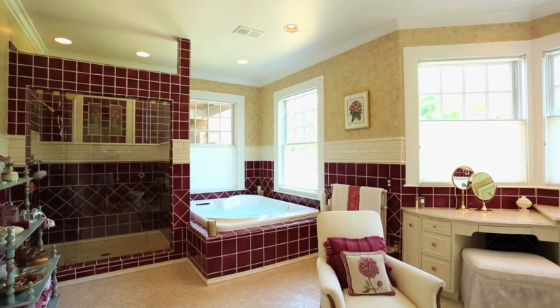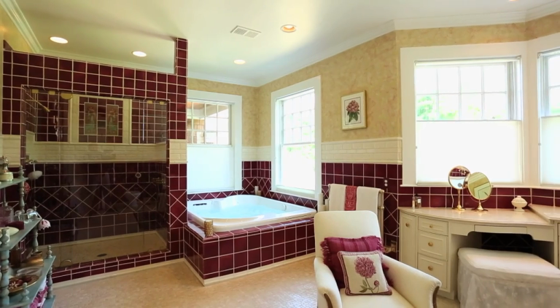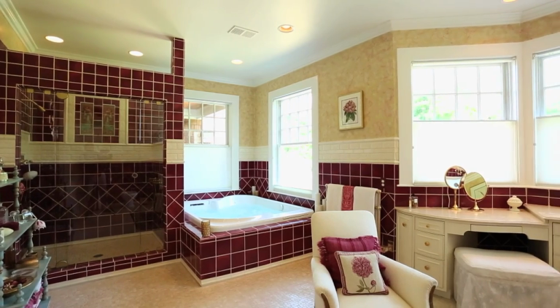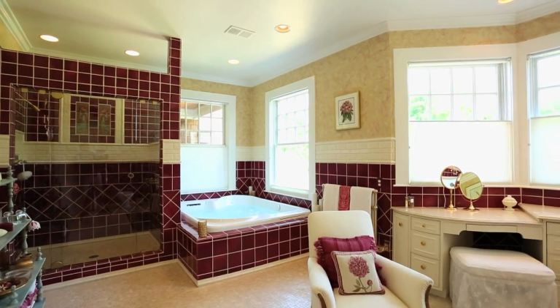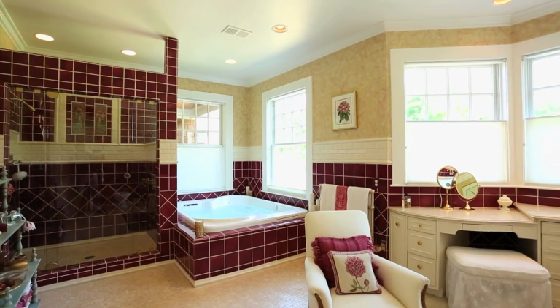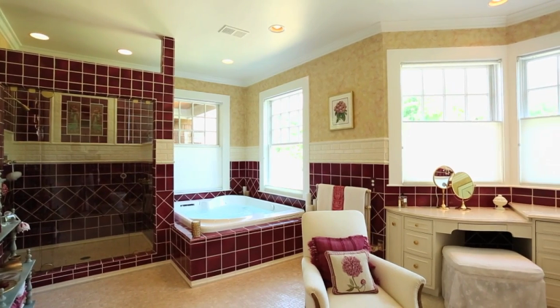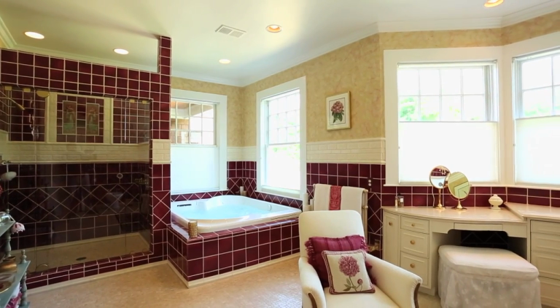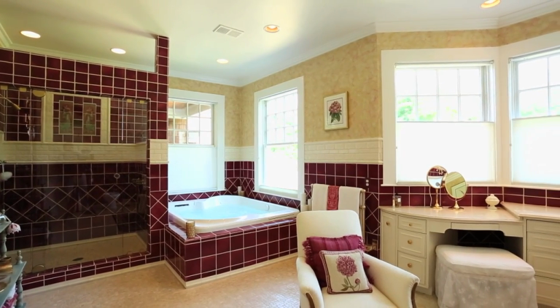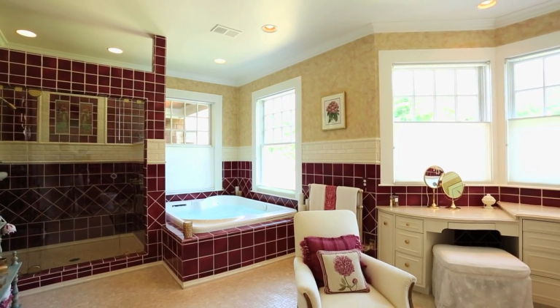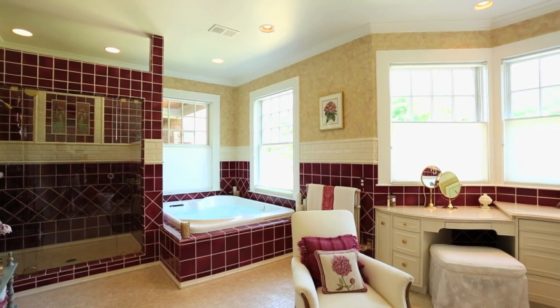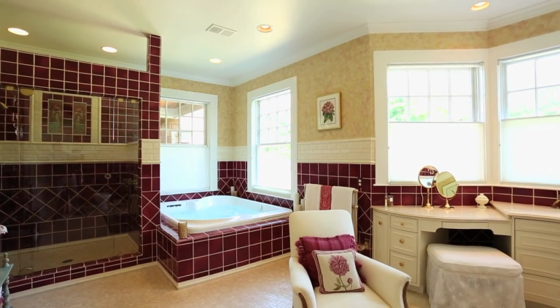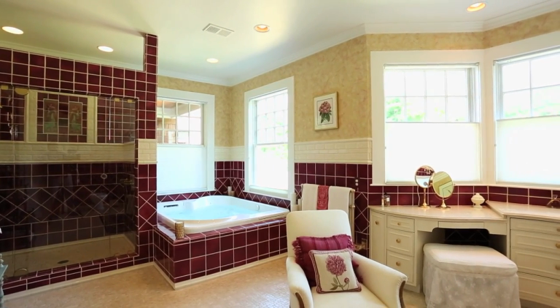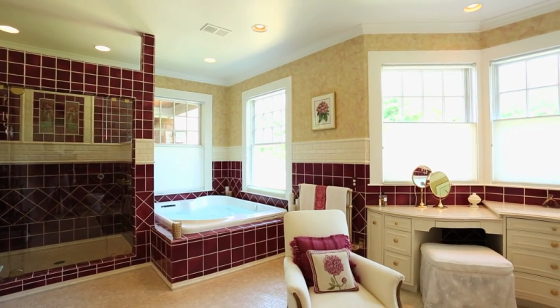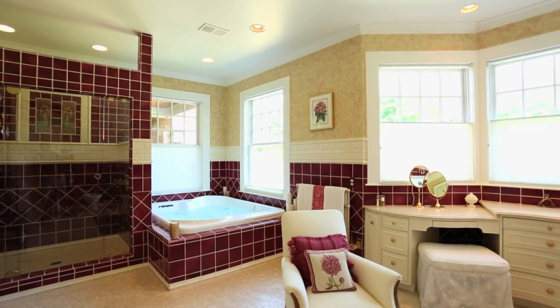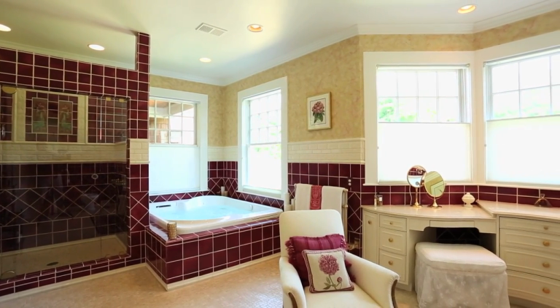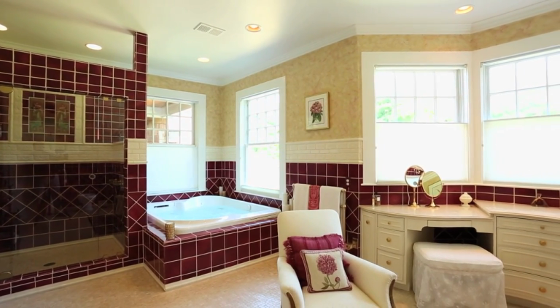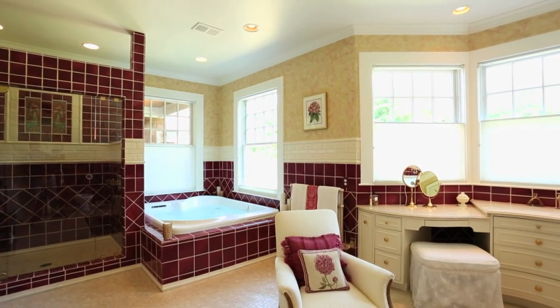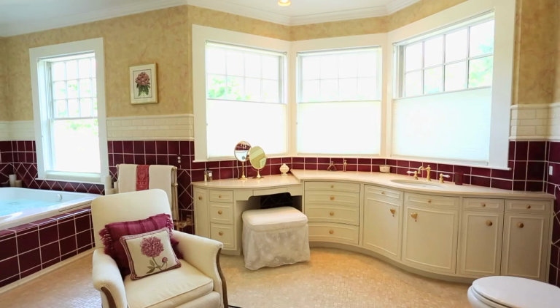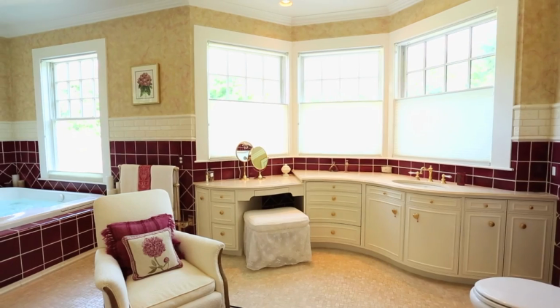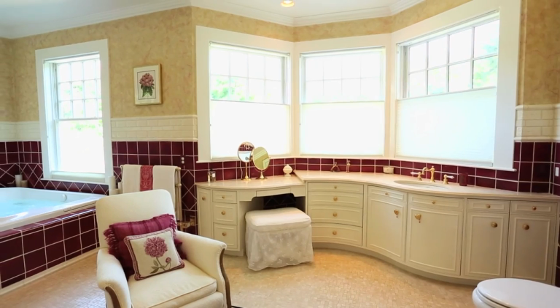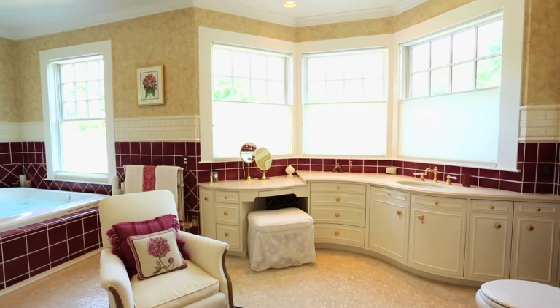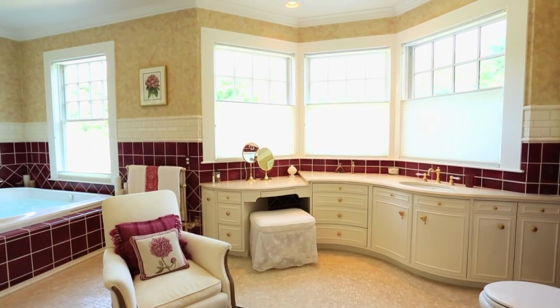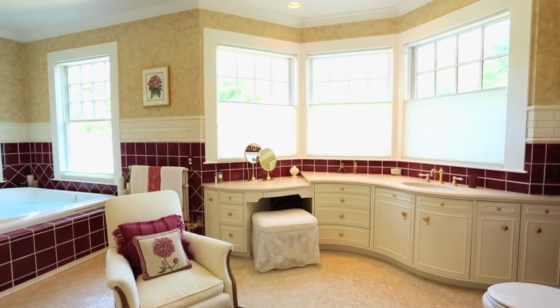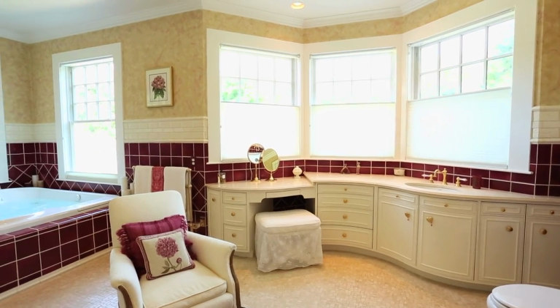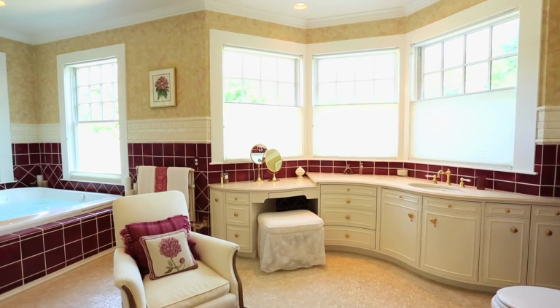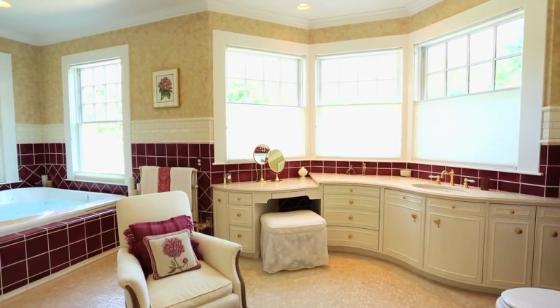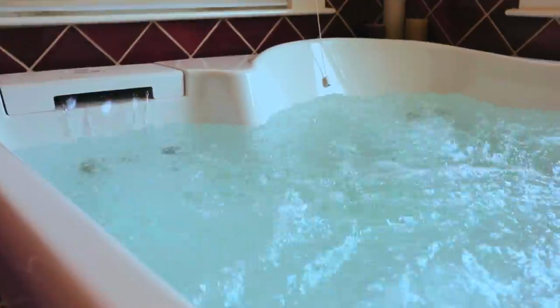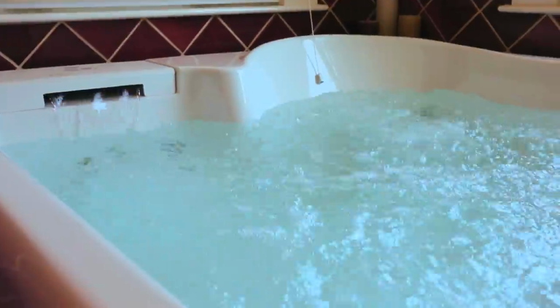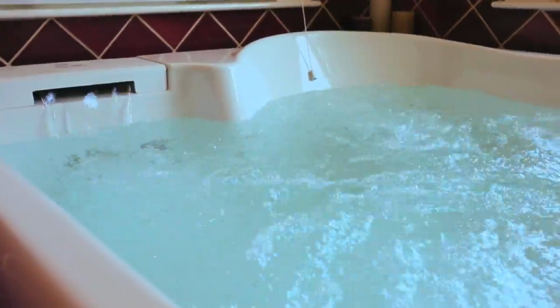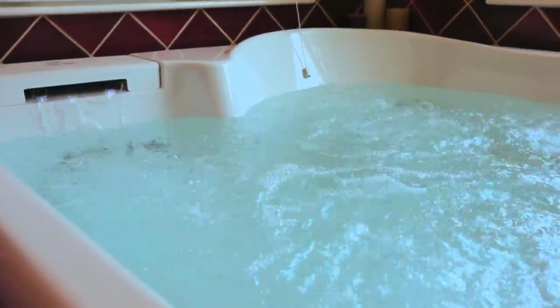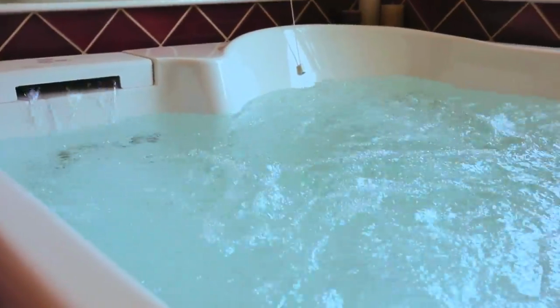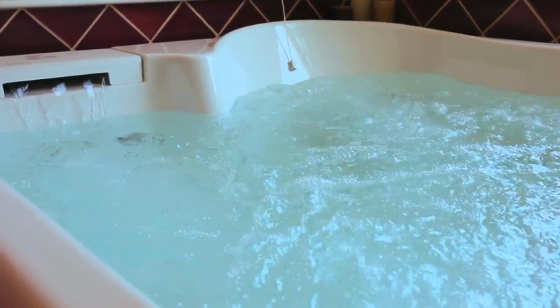The master suite also features designer tiled walls and floors, a walk-in shower, a custom bay window vanity, and a two-person jacuzzi tub.